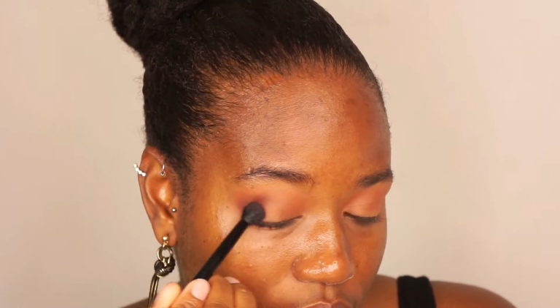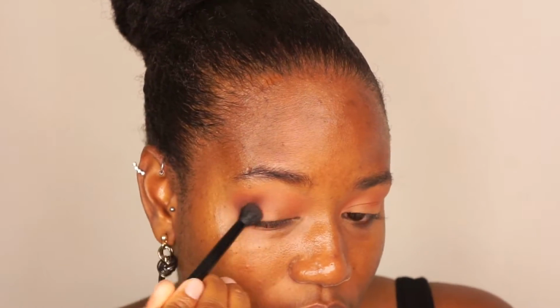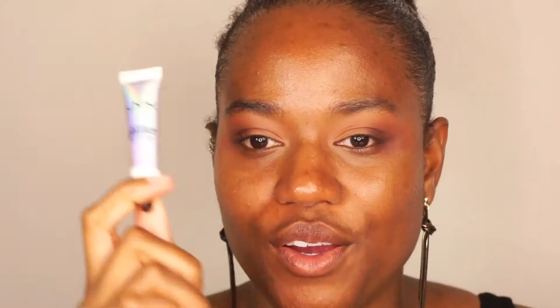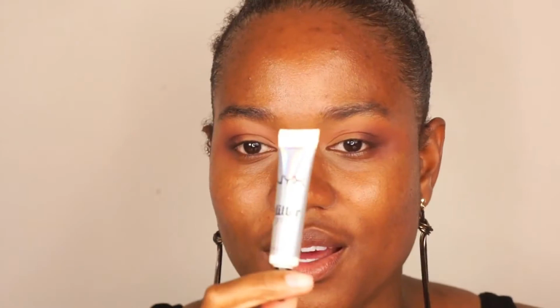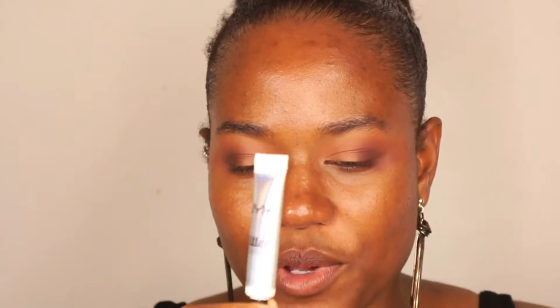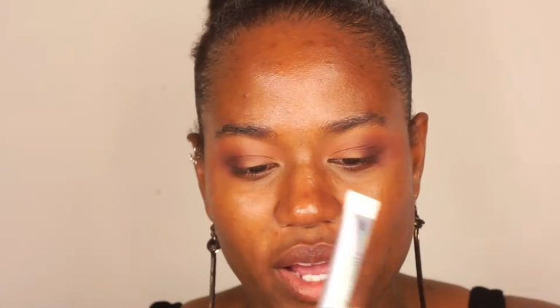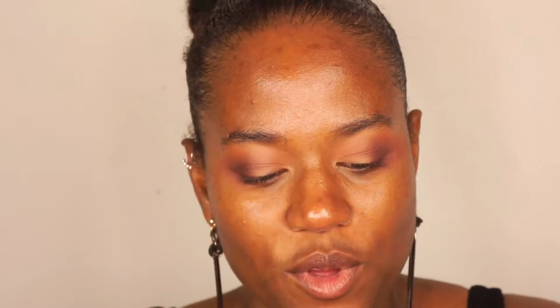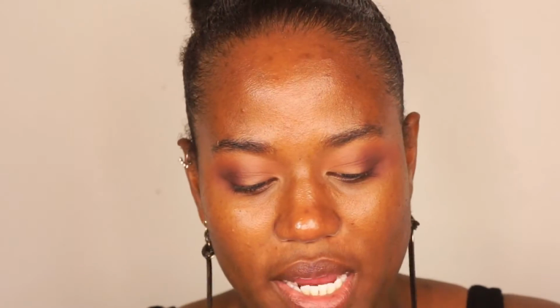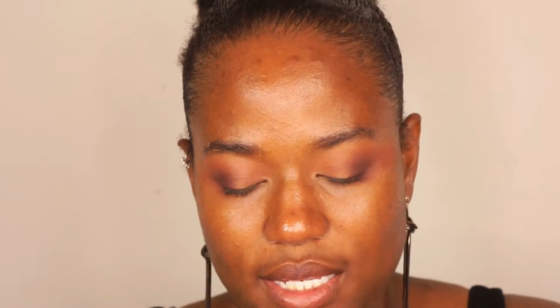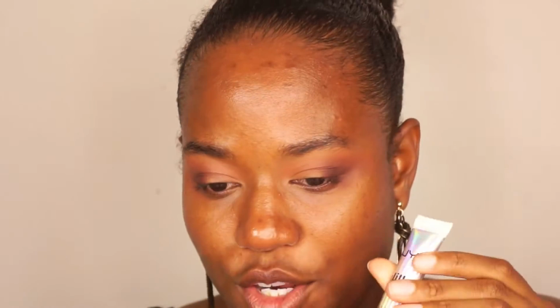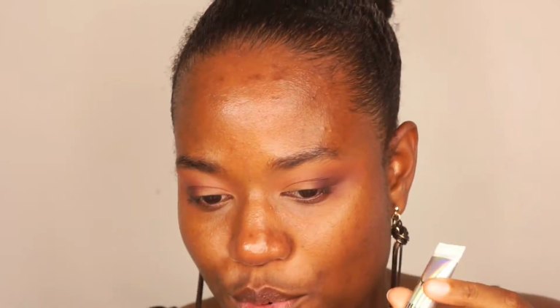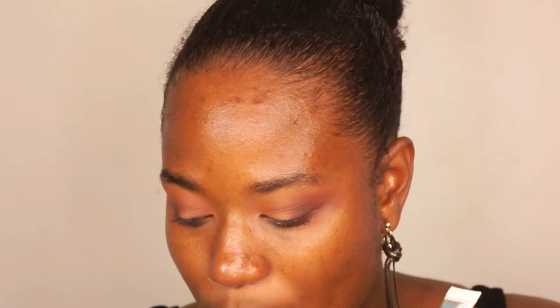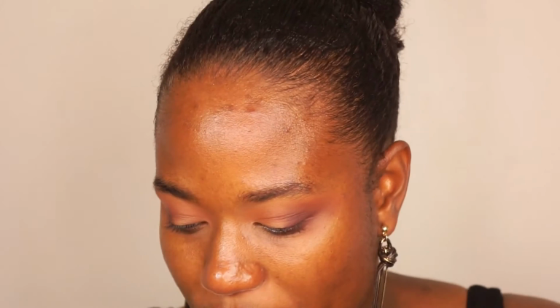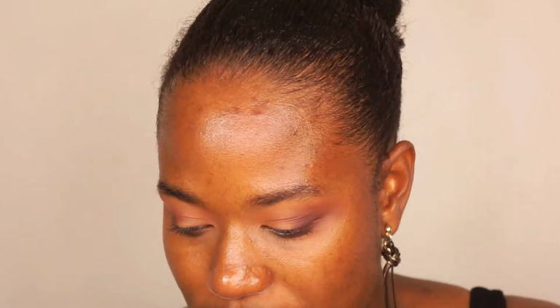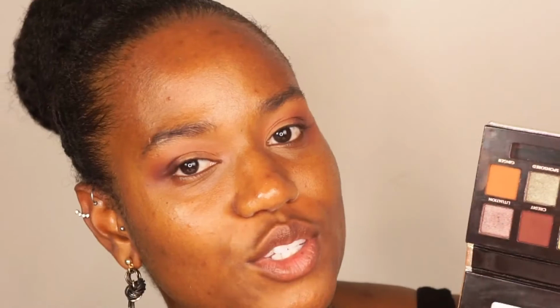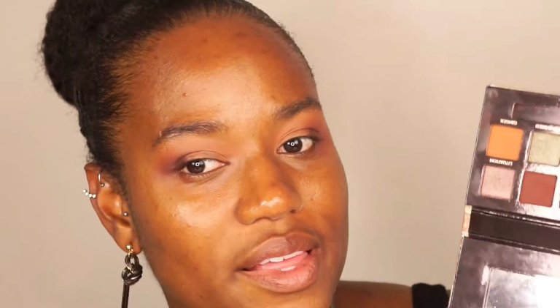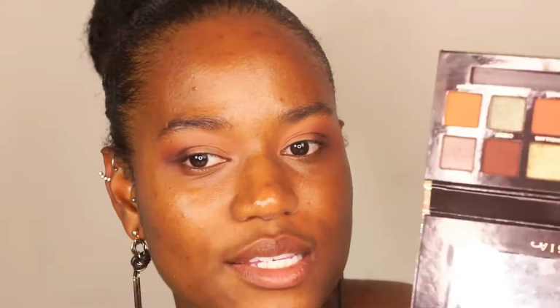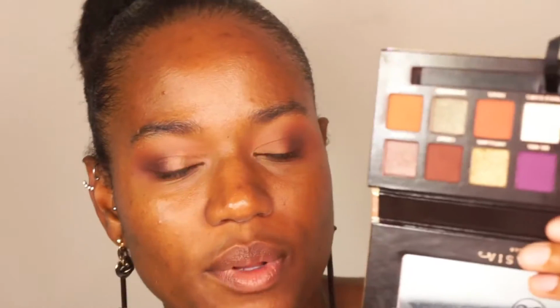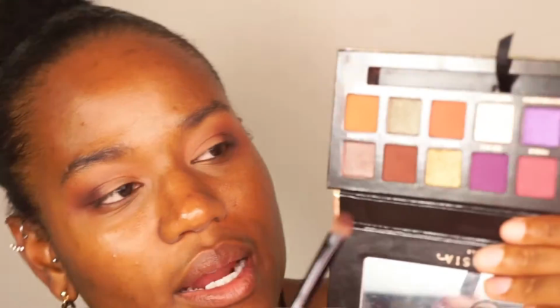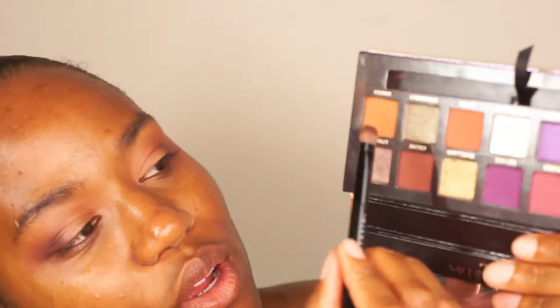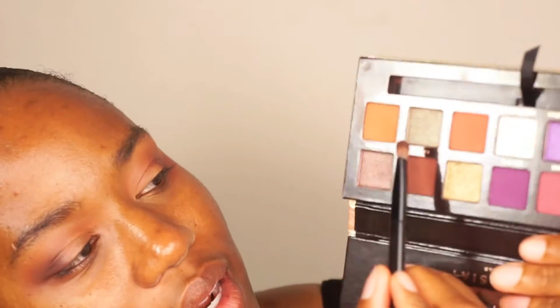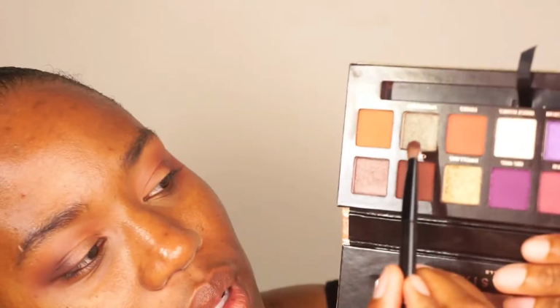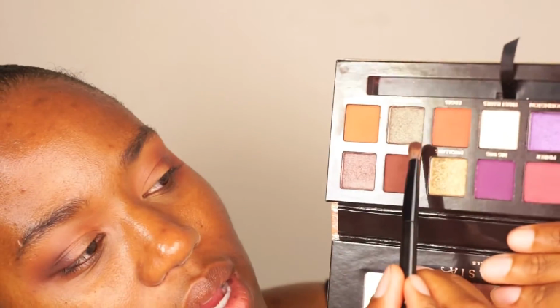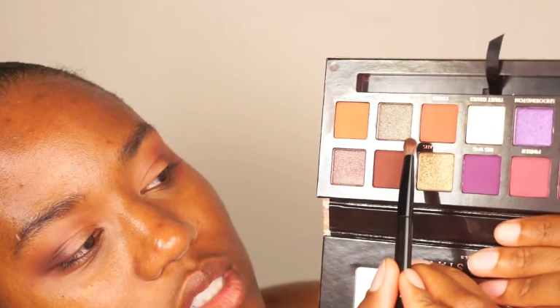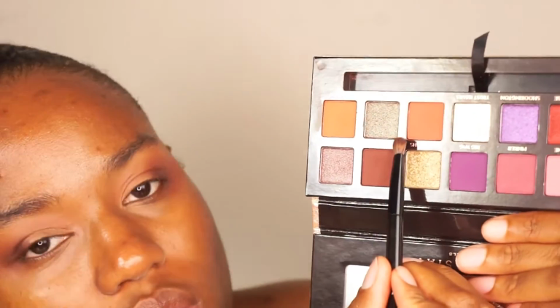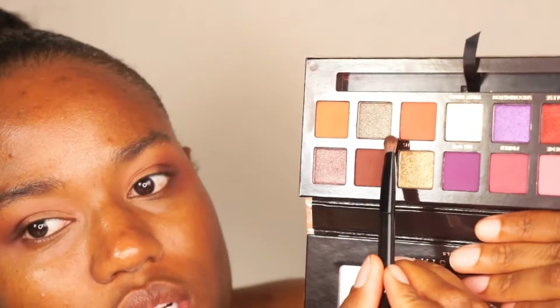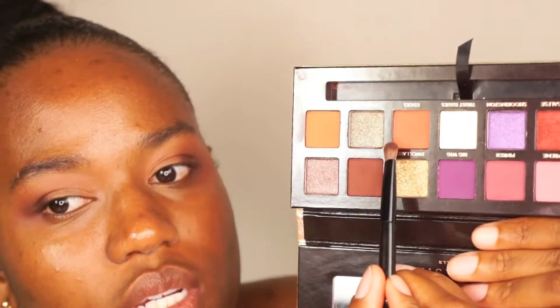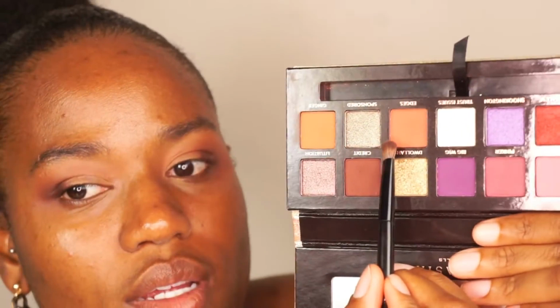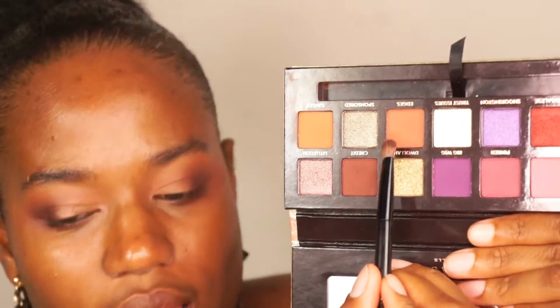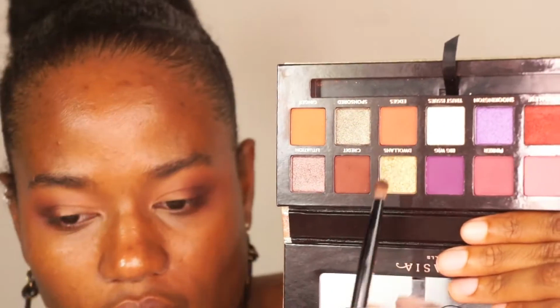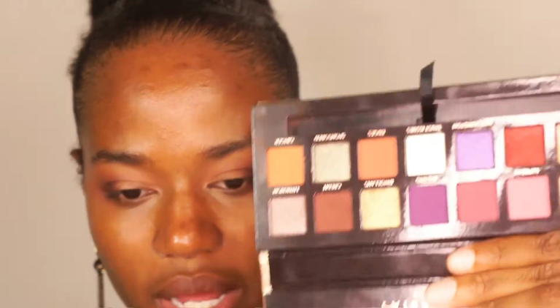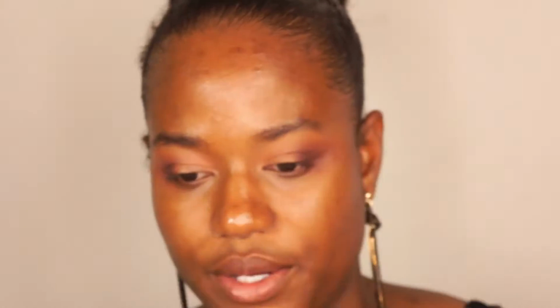I'm going to go ahead with my NYX glitter primer base. Now that that's been applied, I'm going to go ahead and apply the sponsored shade on my lid.